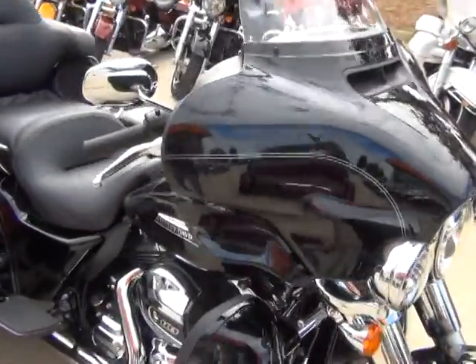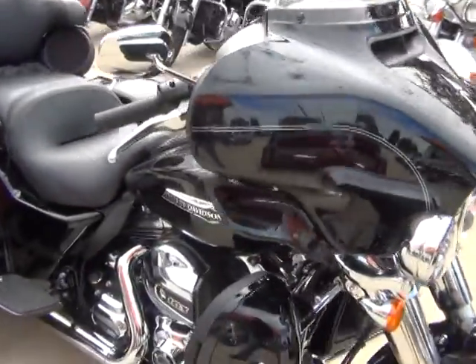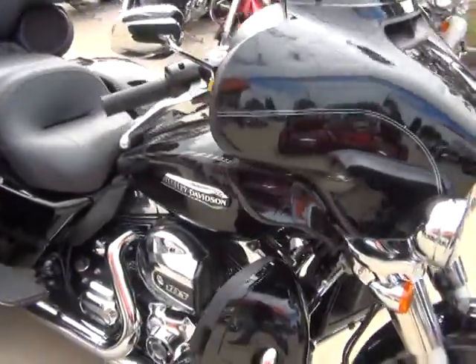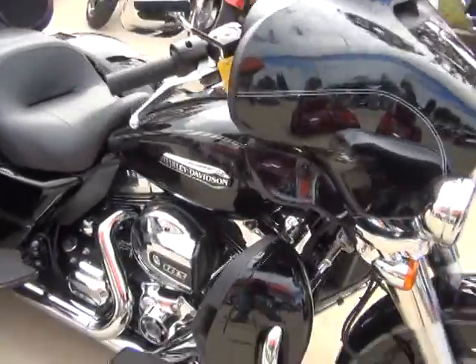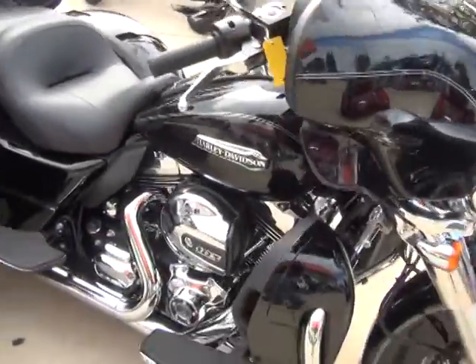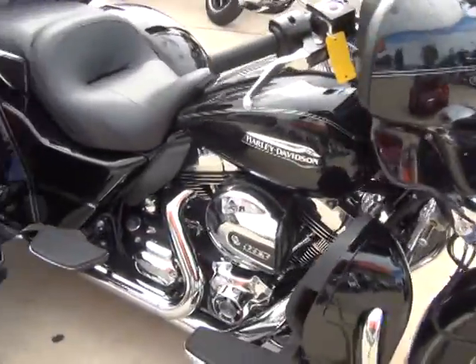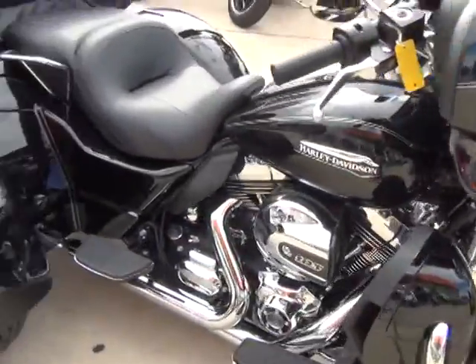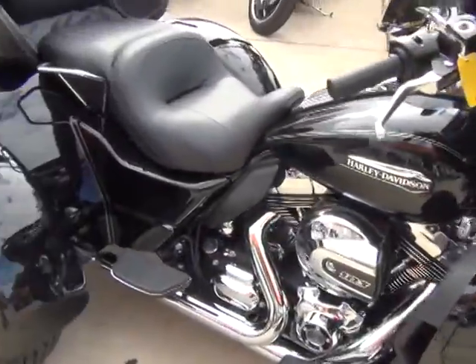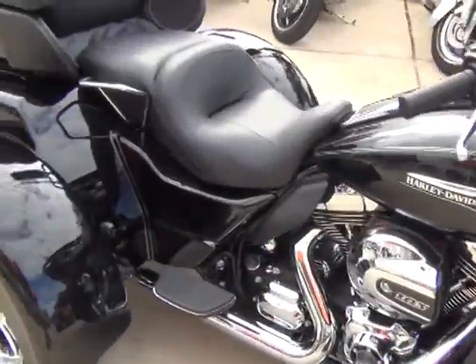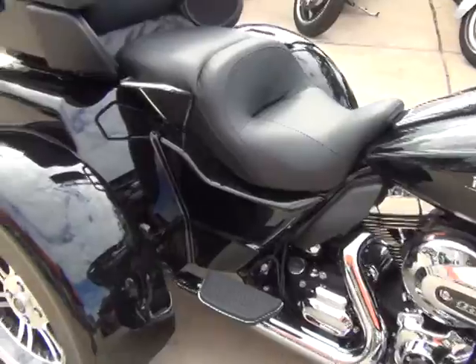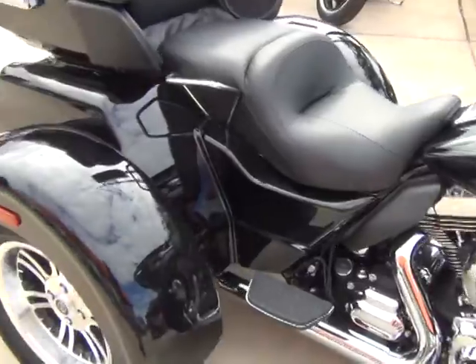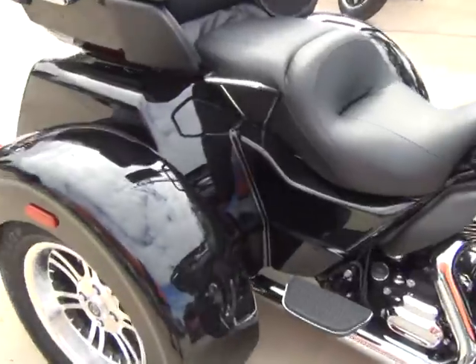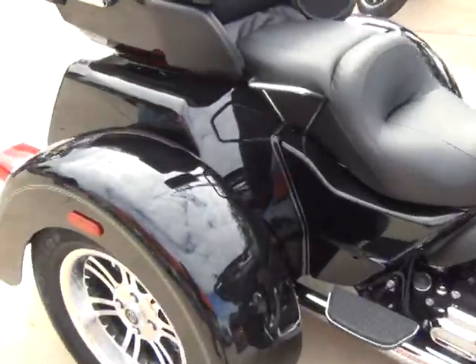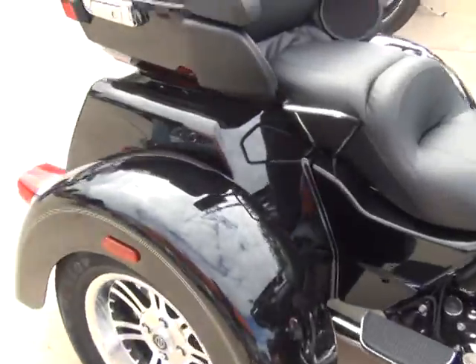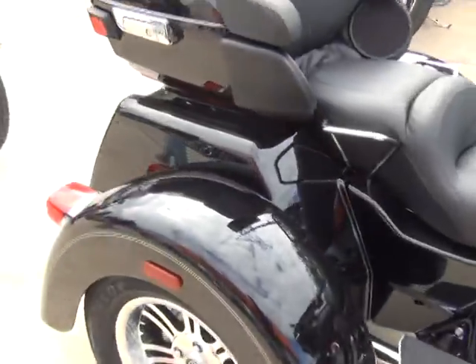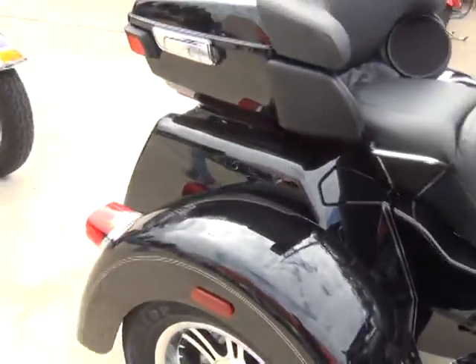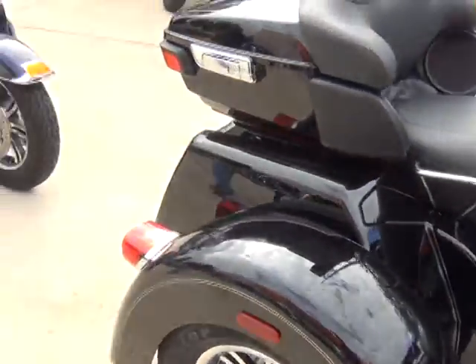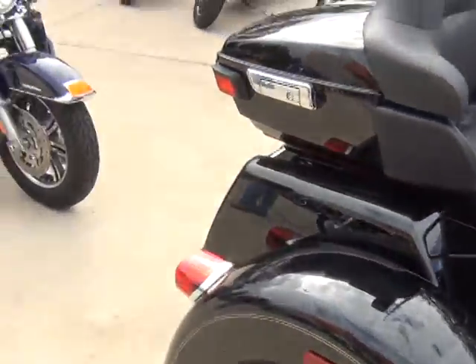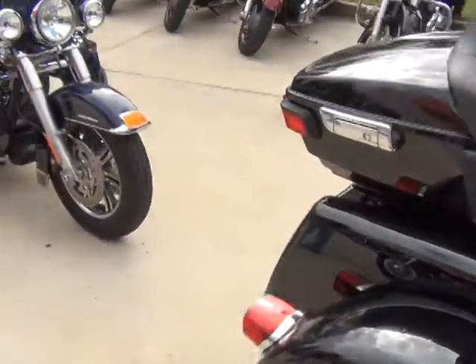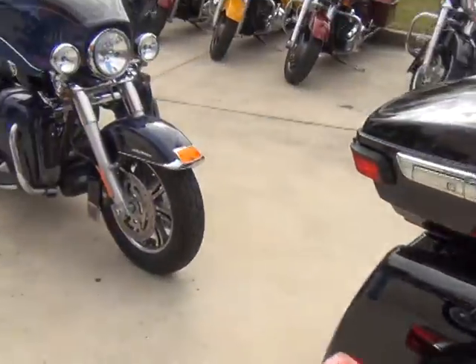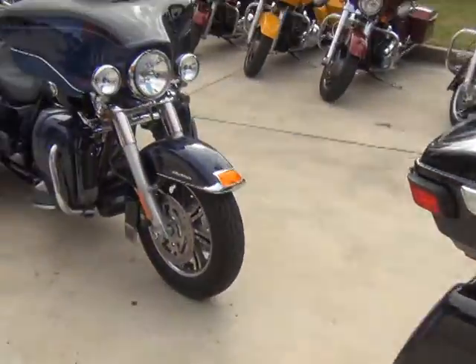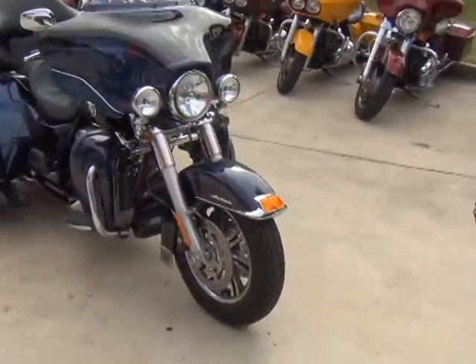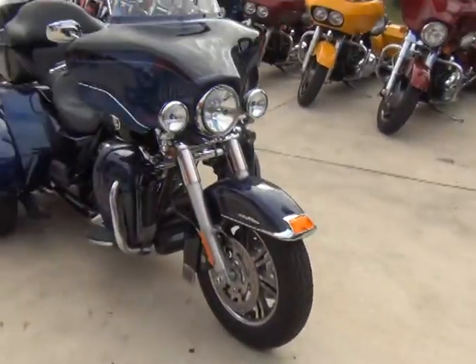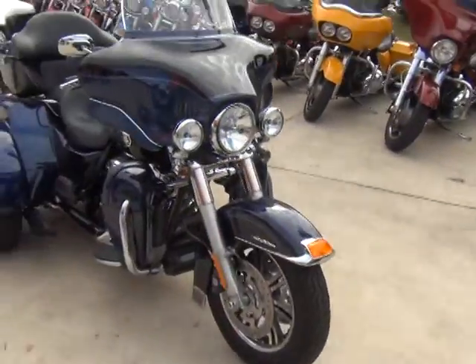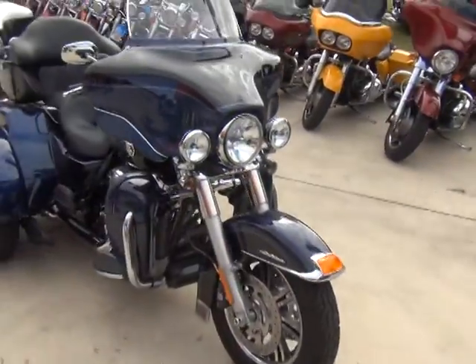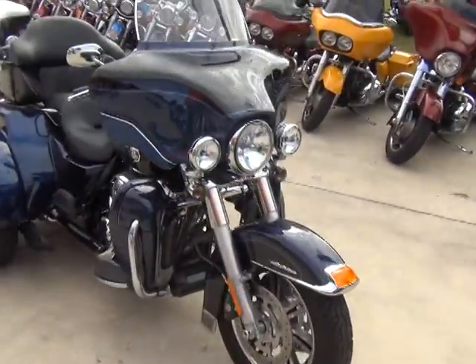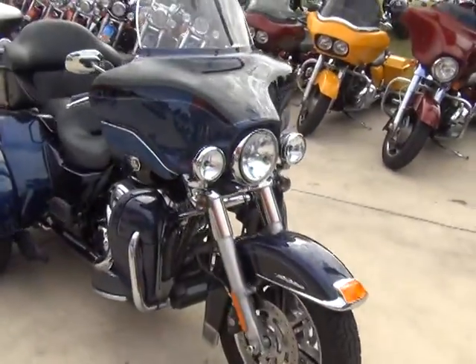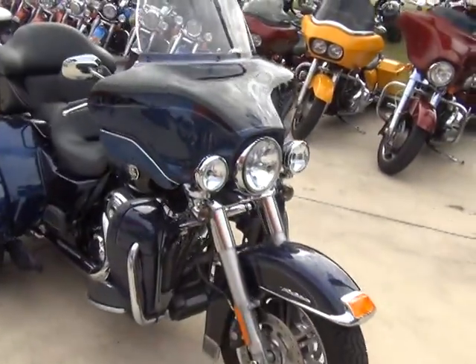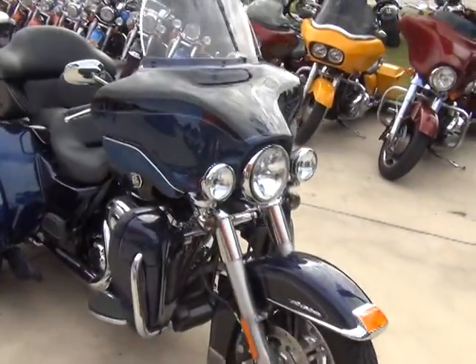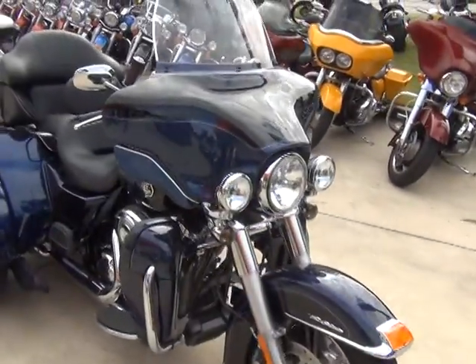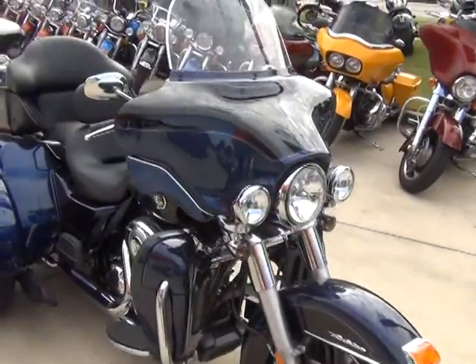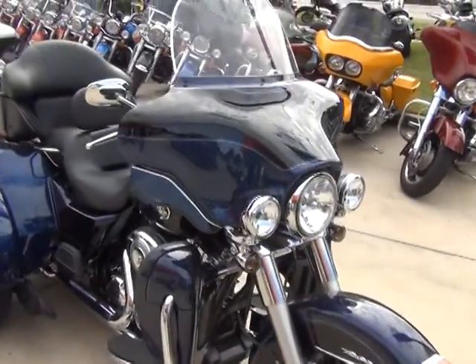We have some pre-owned bikes — somebody traded in a 2013 for a 2014.